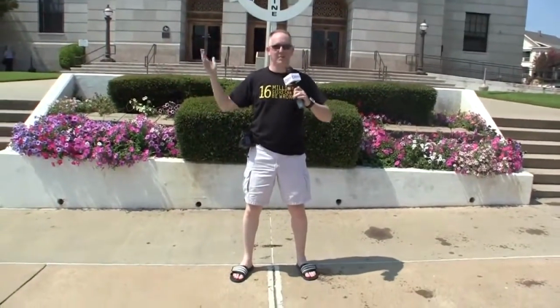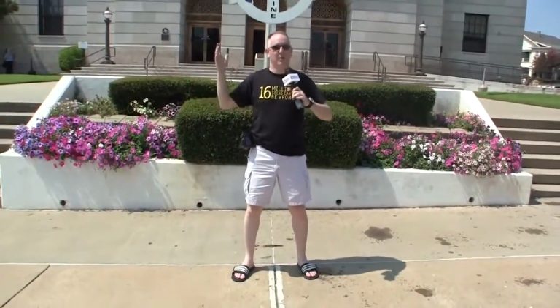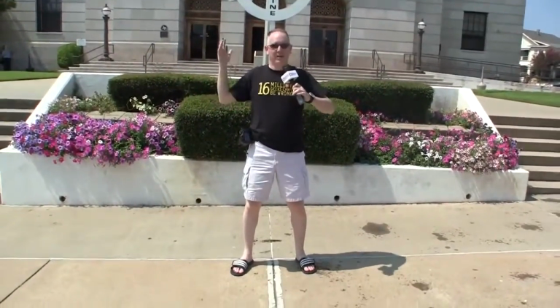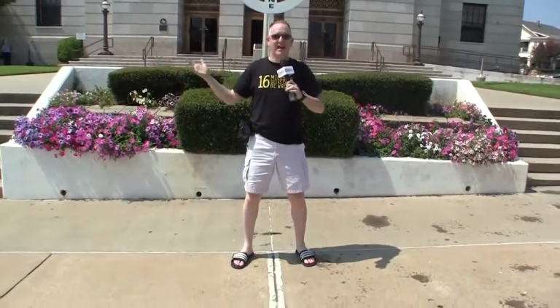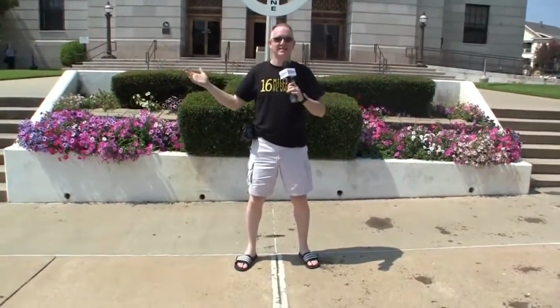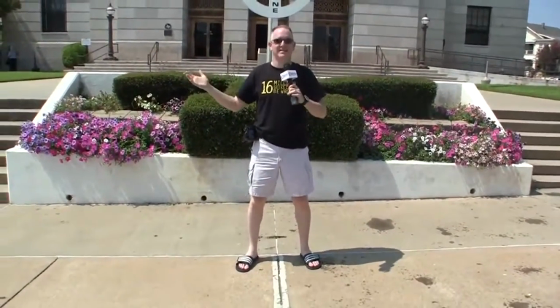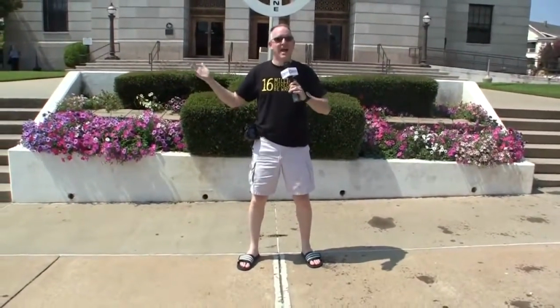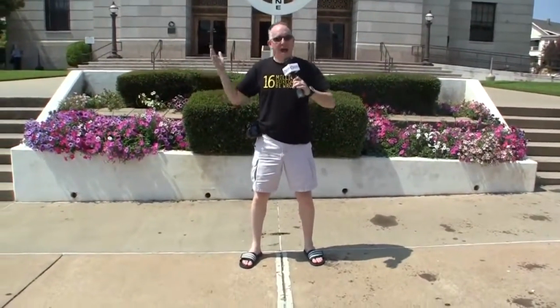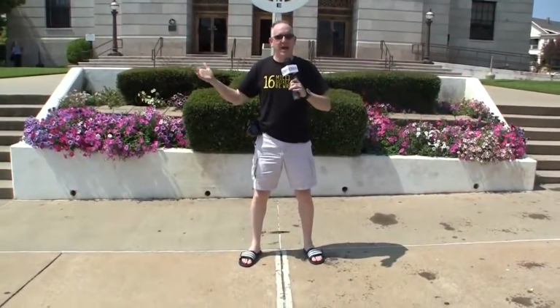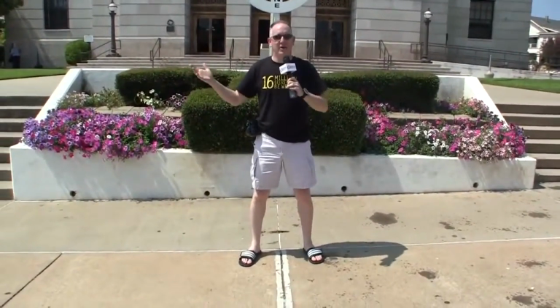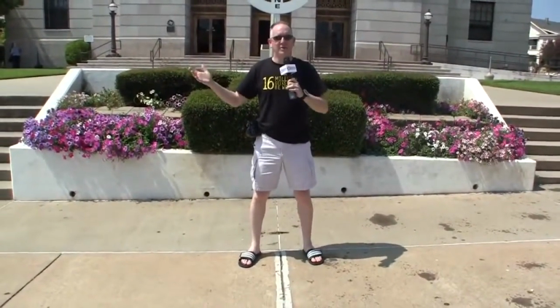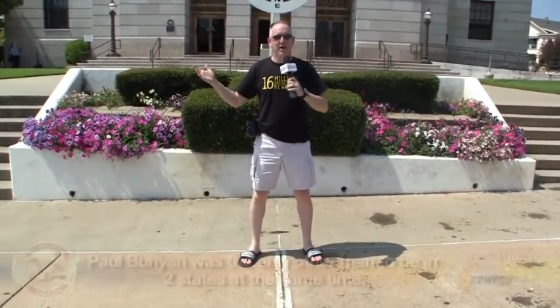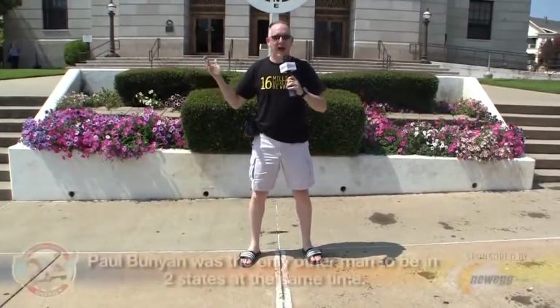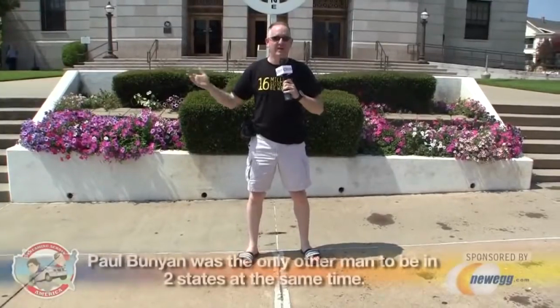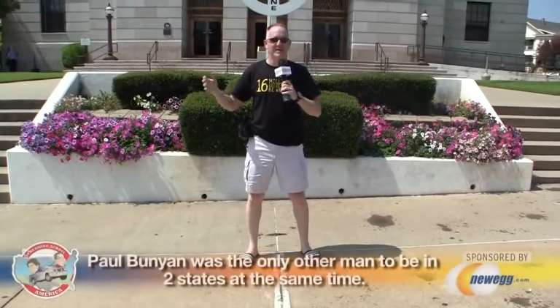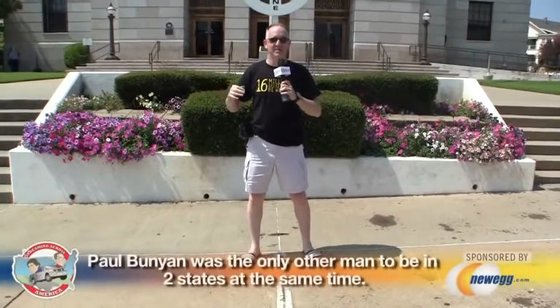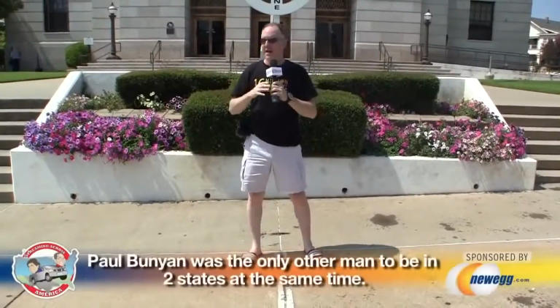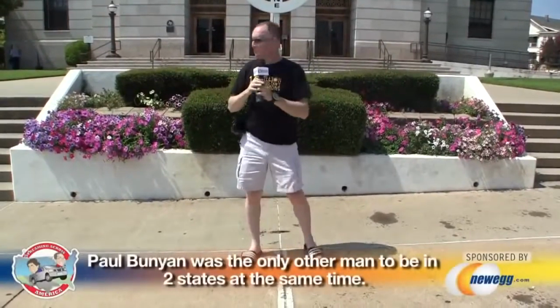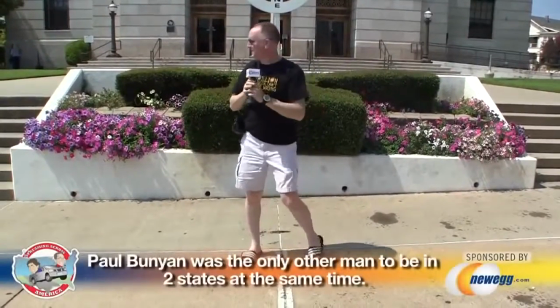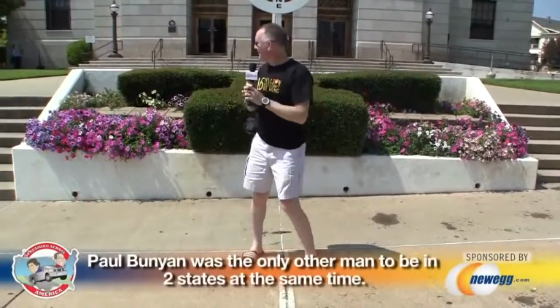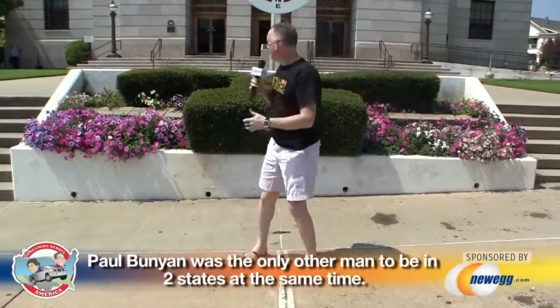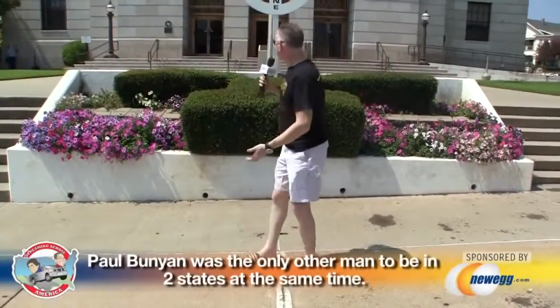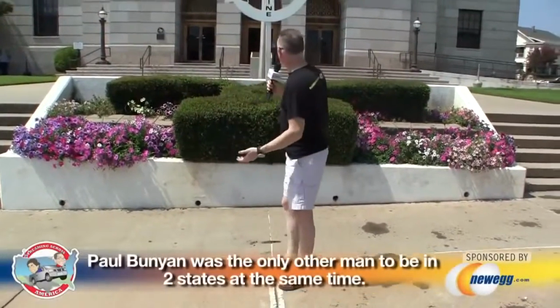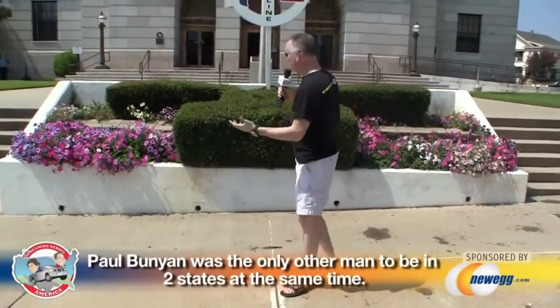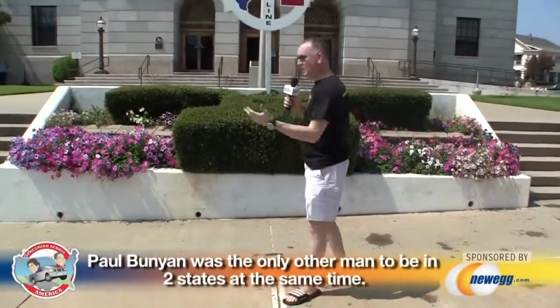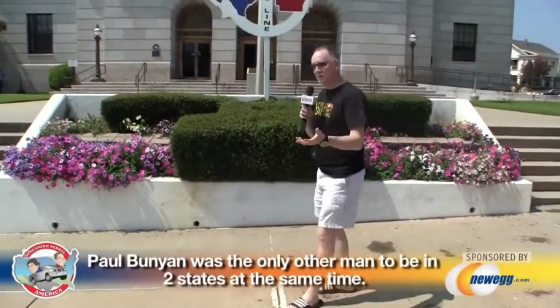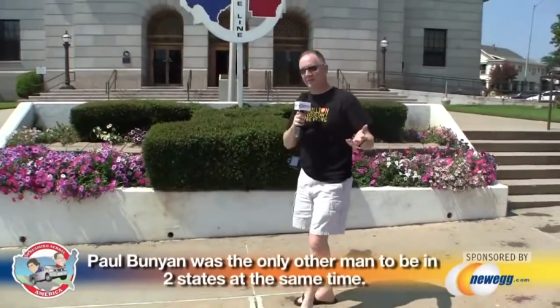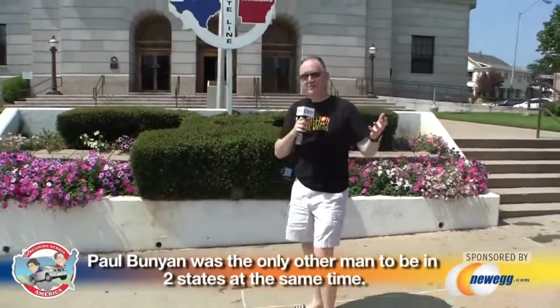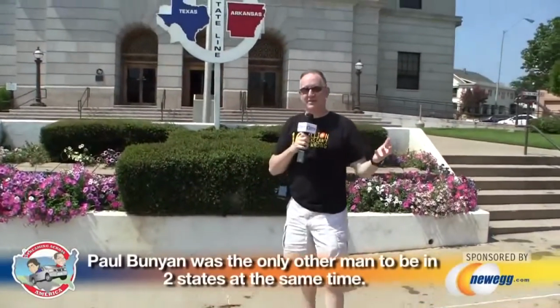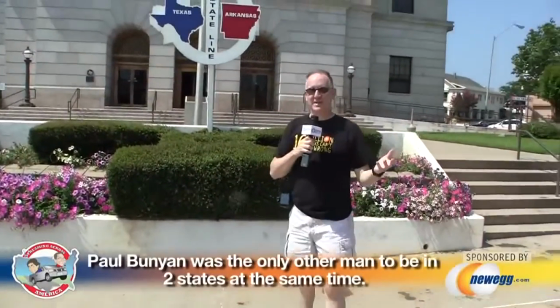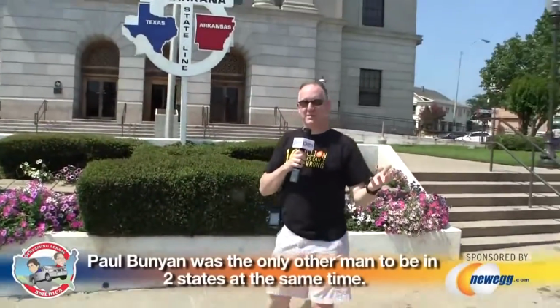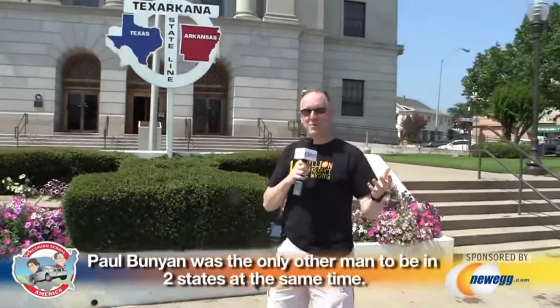I am both in Texas and Arkansas at the same time. Pretty cool if you've never seen it before.